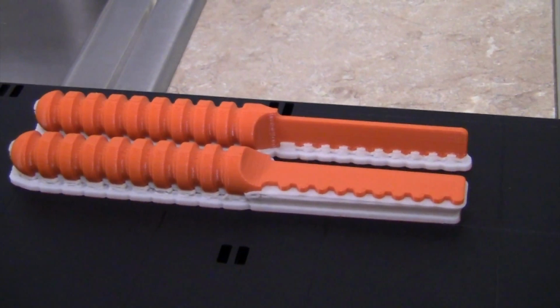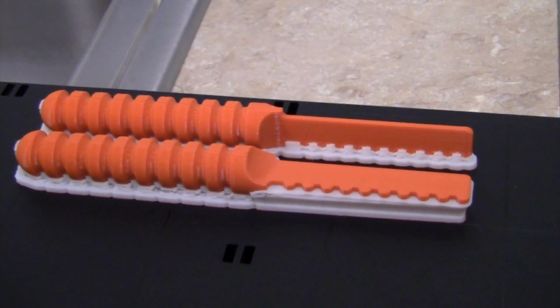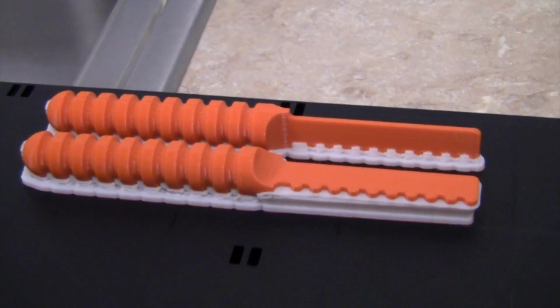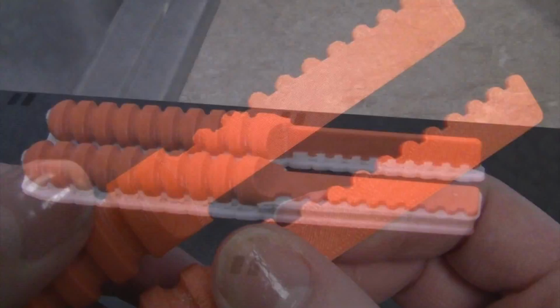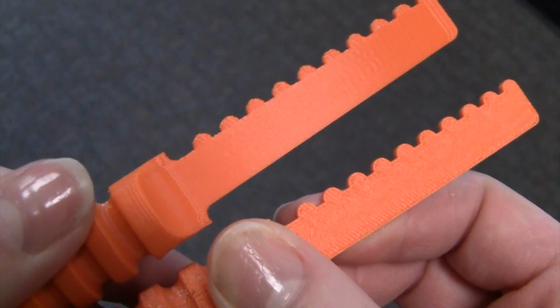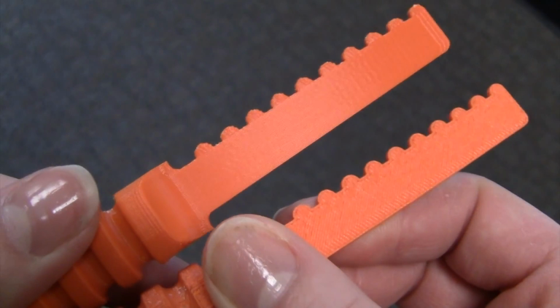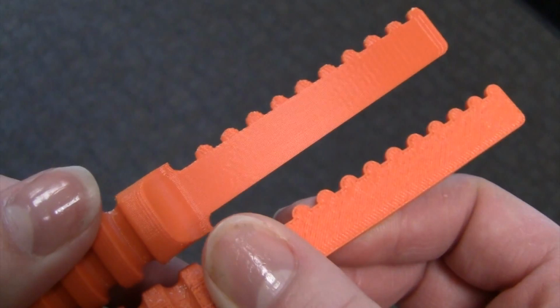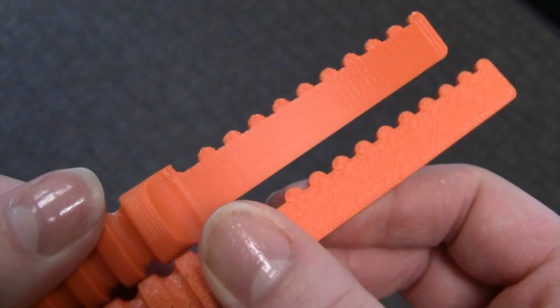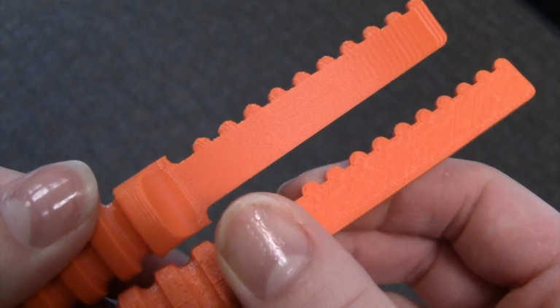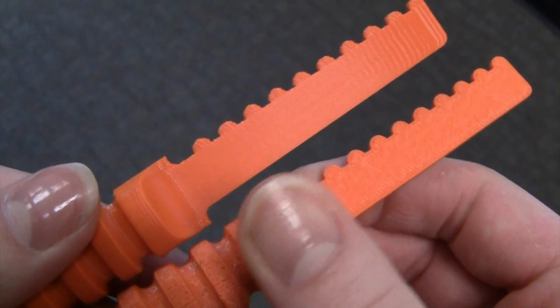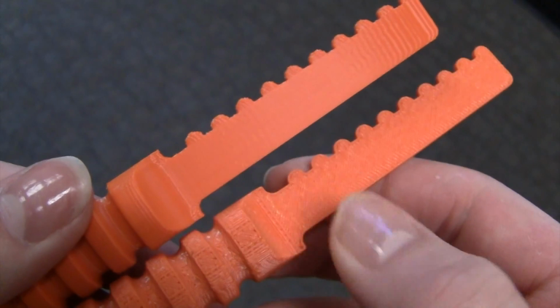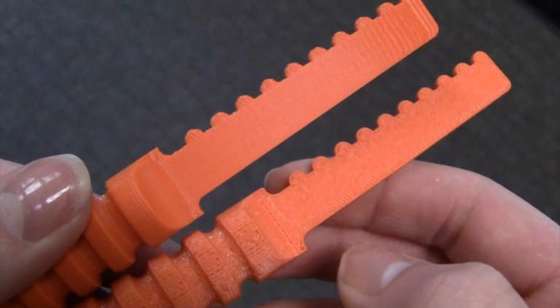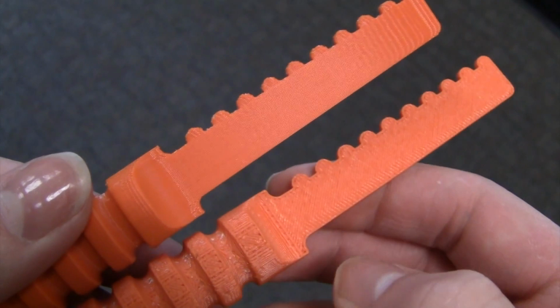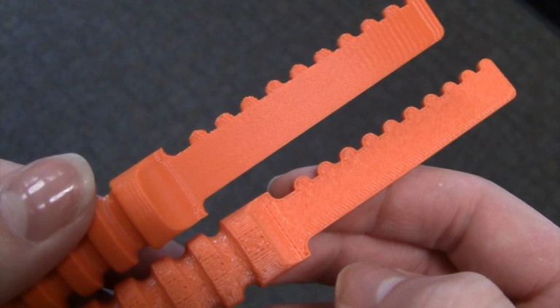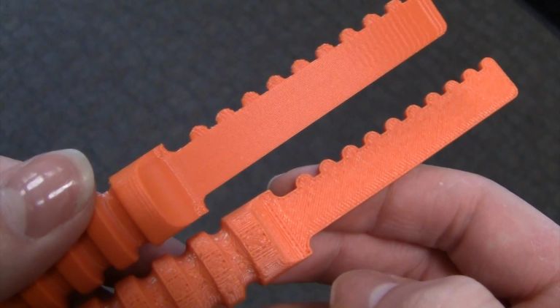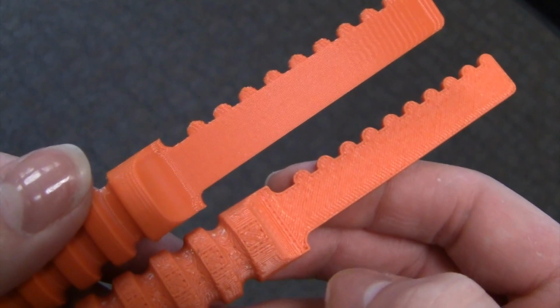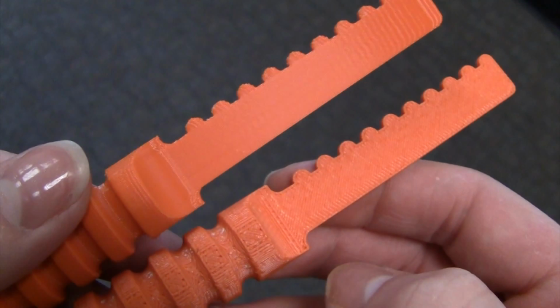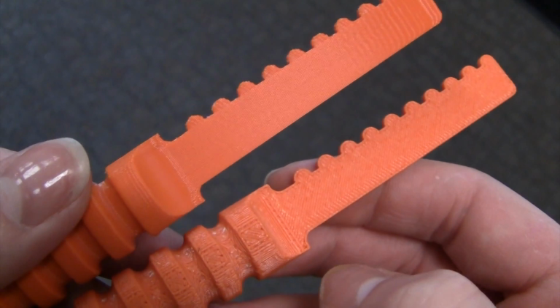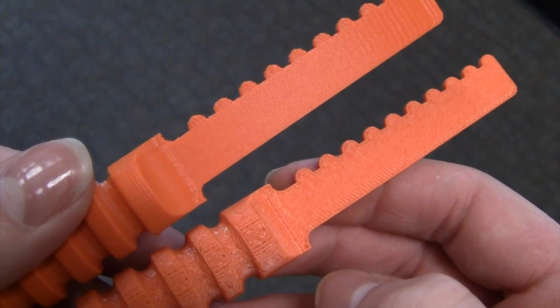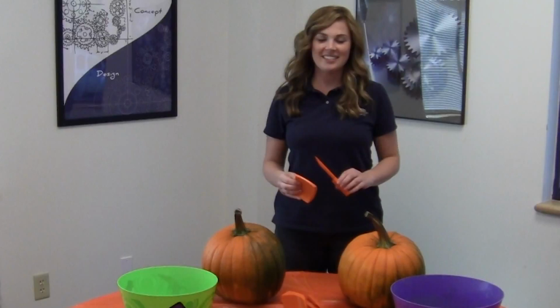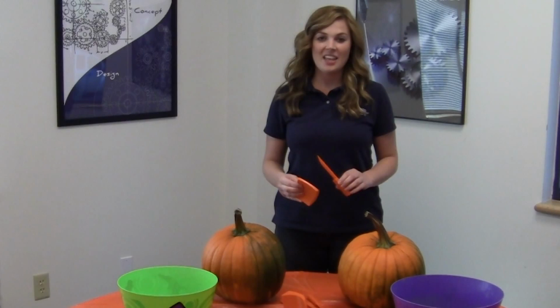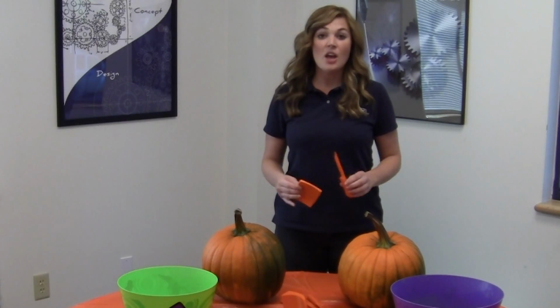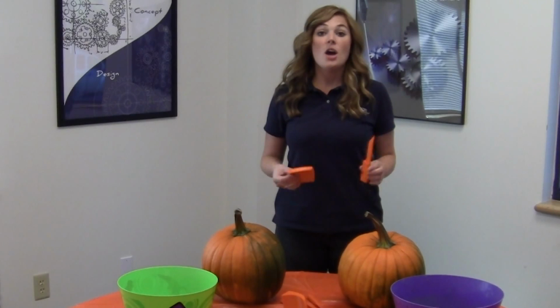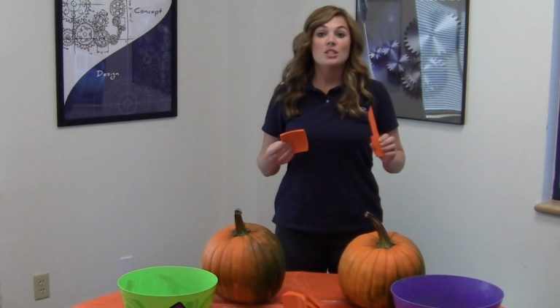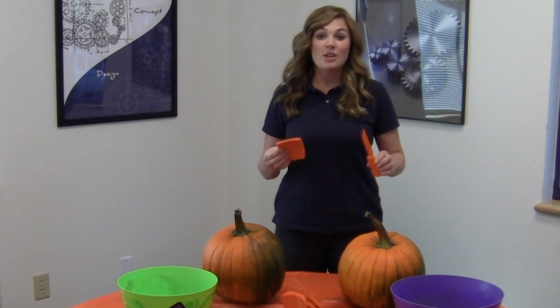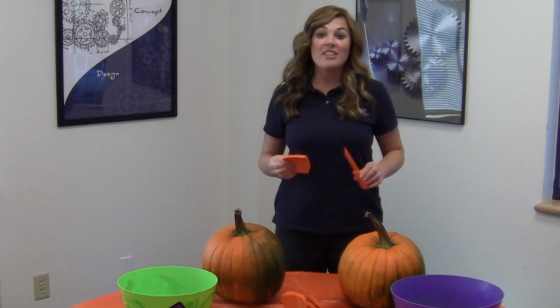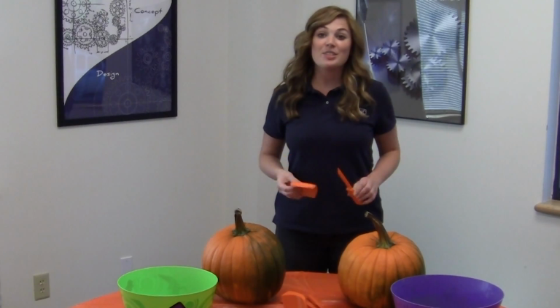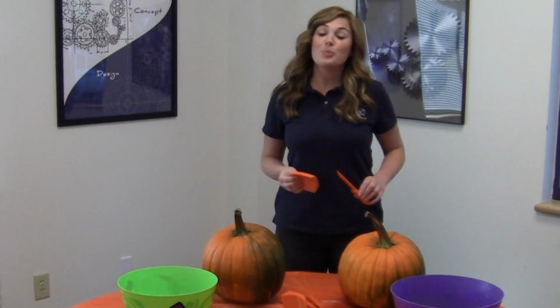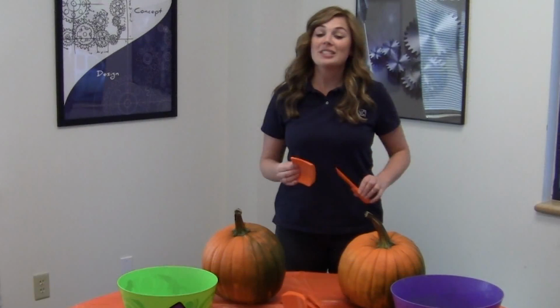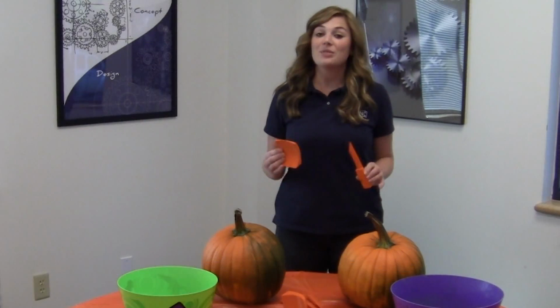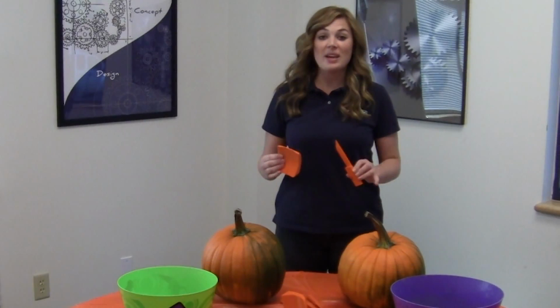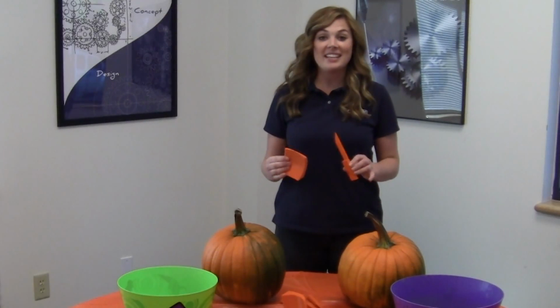The re-engineered carvers printed within three hours. So now that these are printed and ready, it's time to put them to the ultimate test.